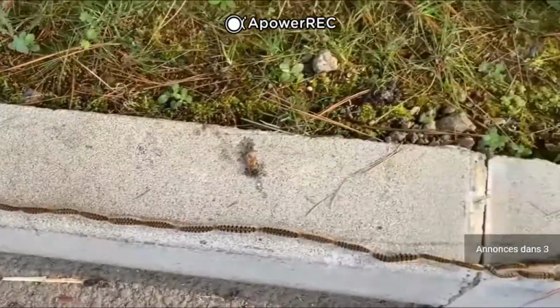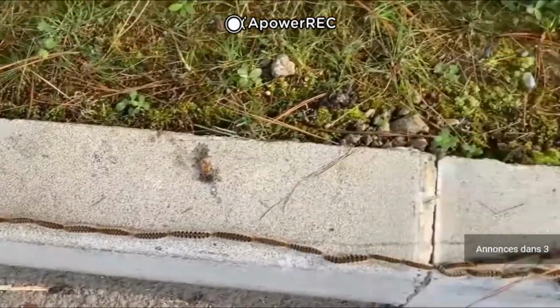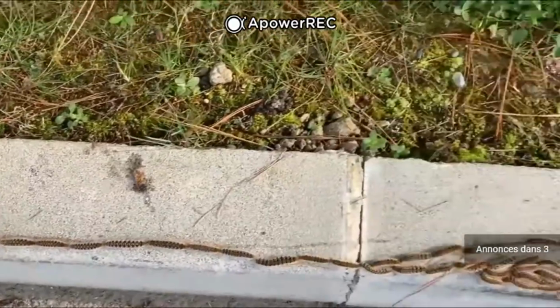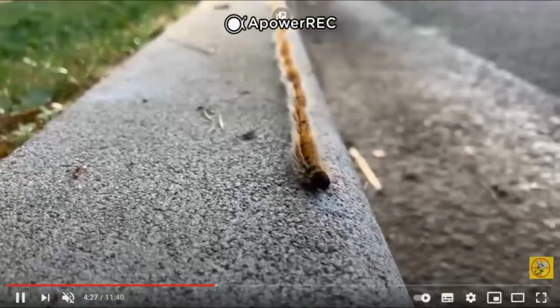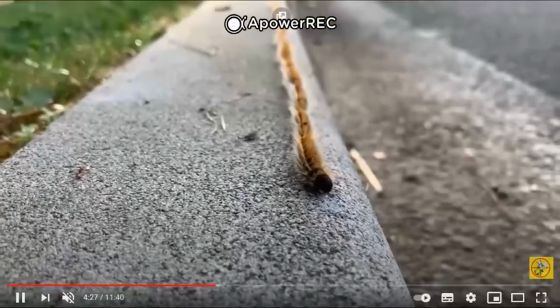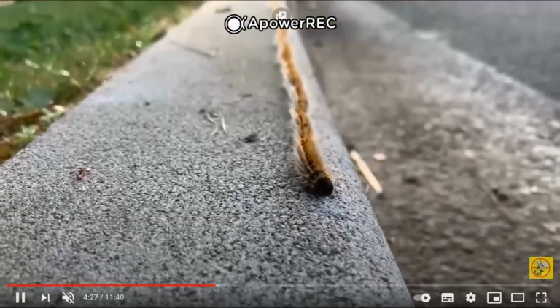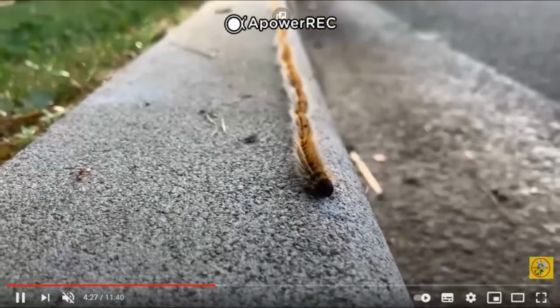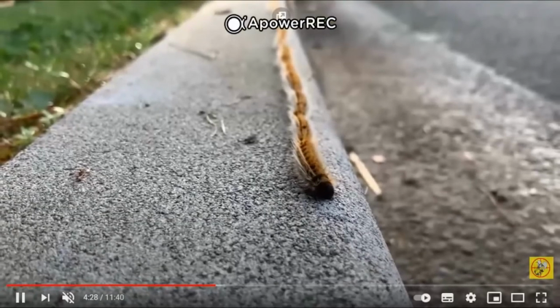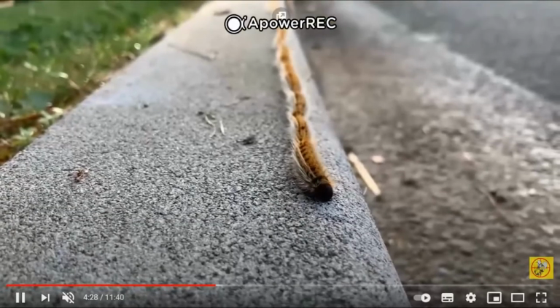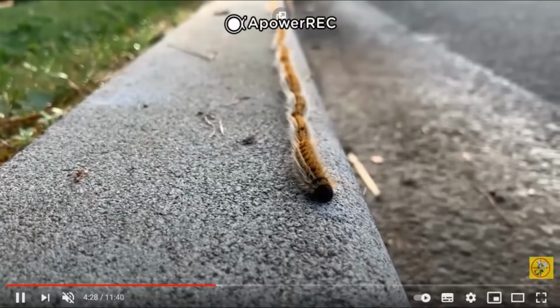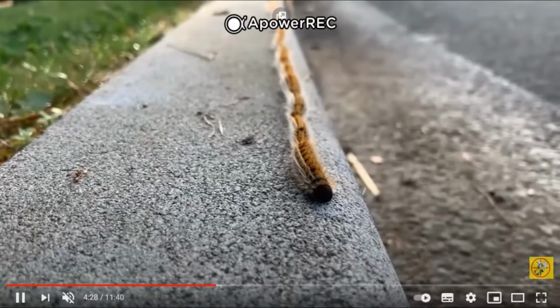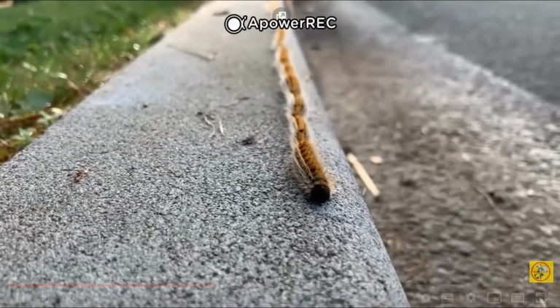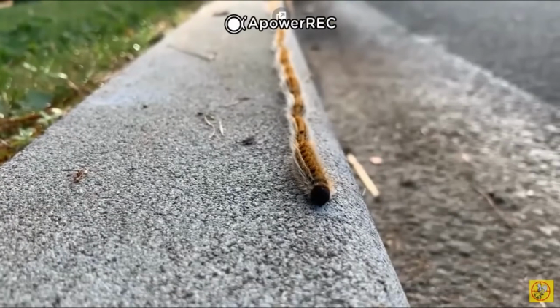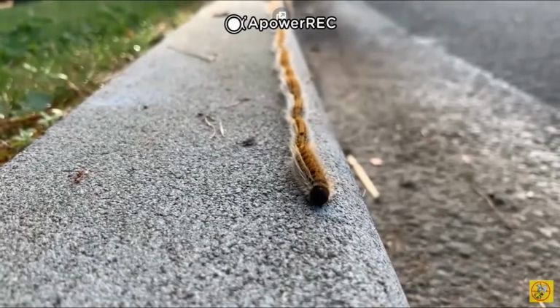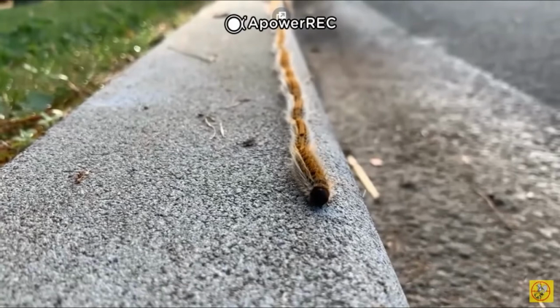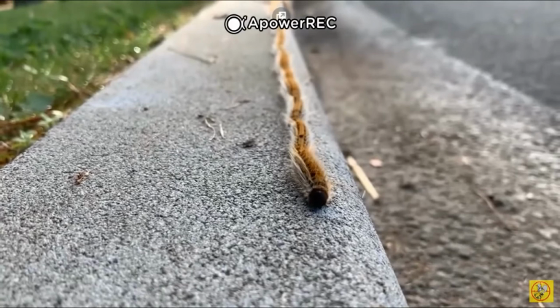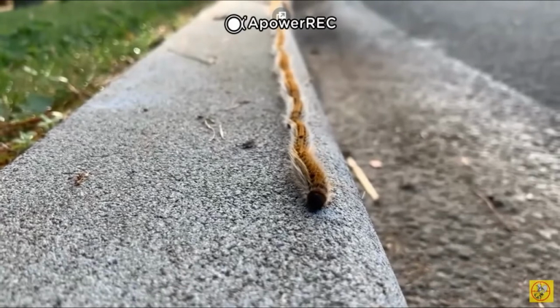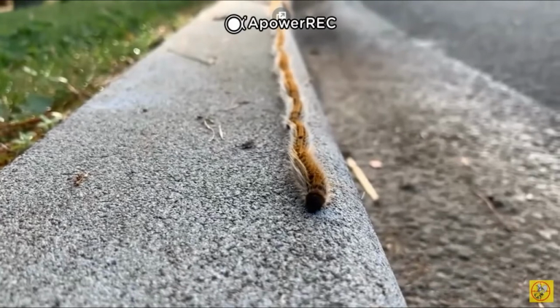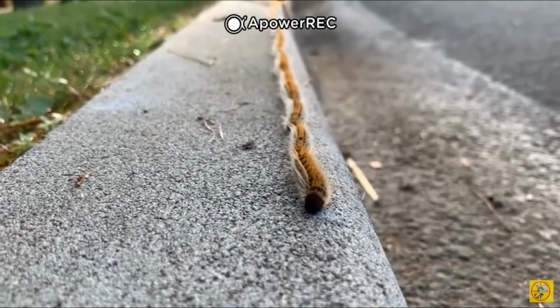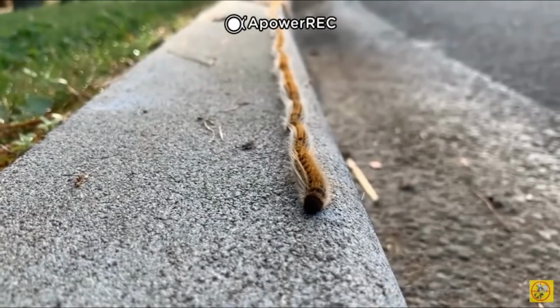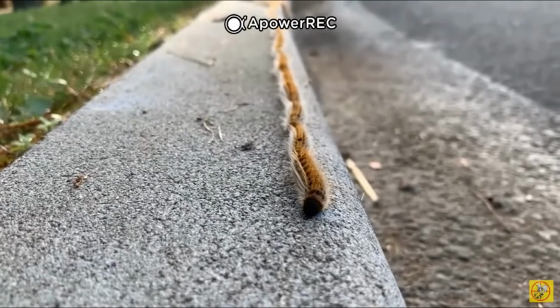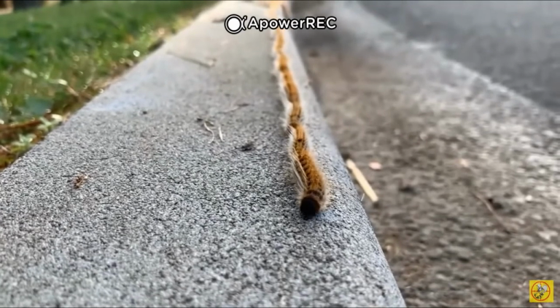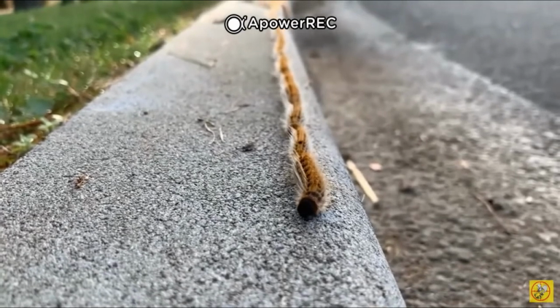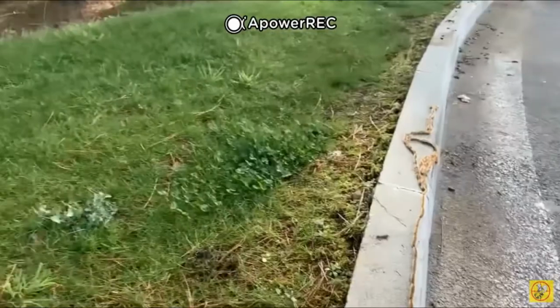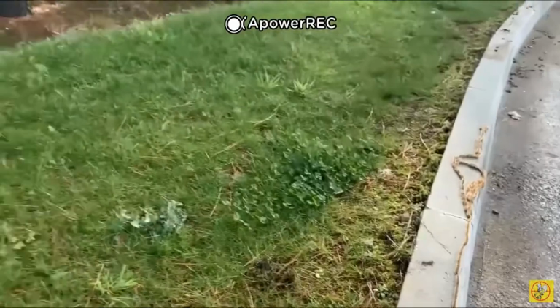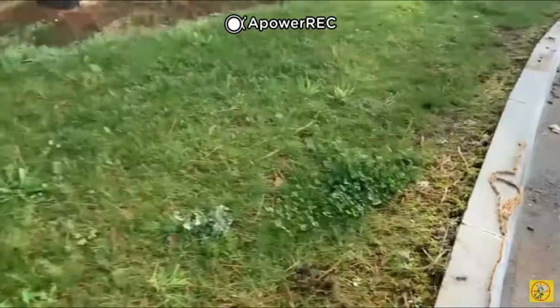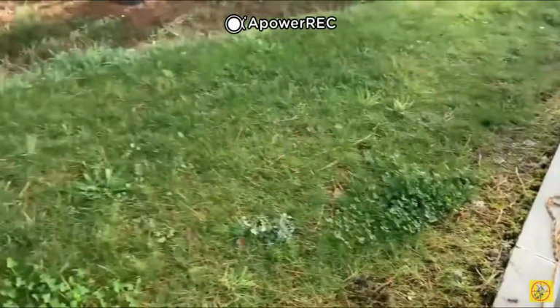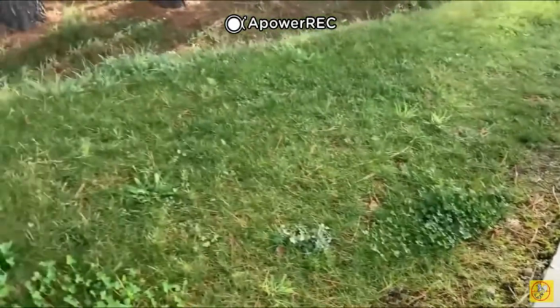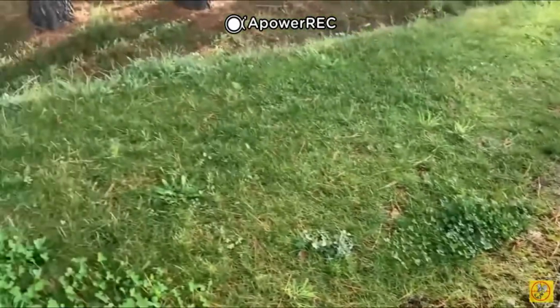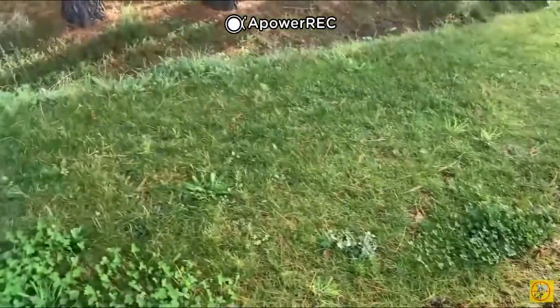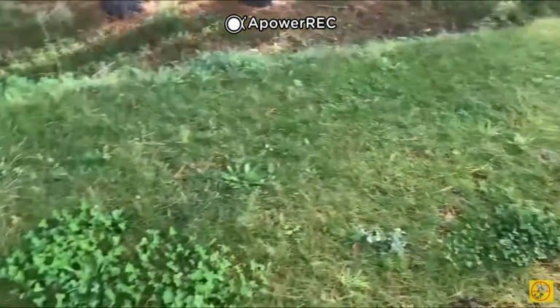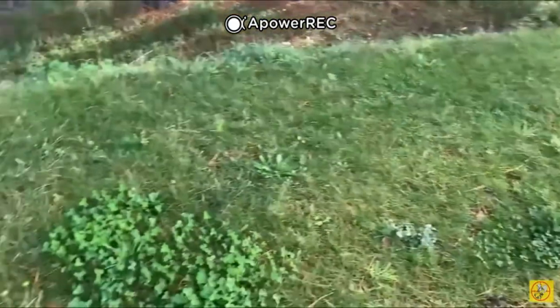Bon bref, c'est une espèce invasive qui ravage les forêts de pins et pique les enfants avec leurs poils urticants.